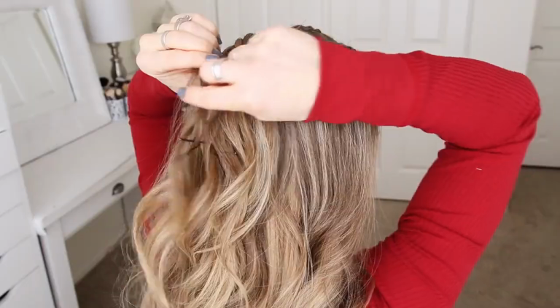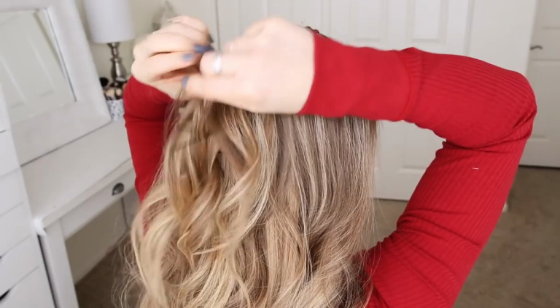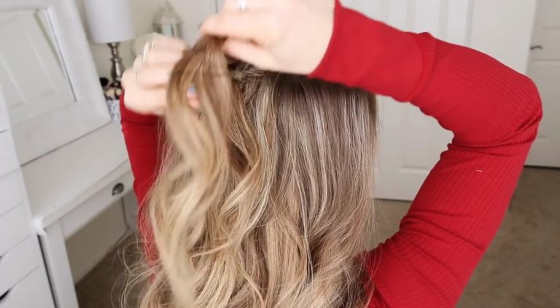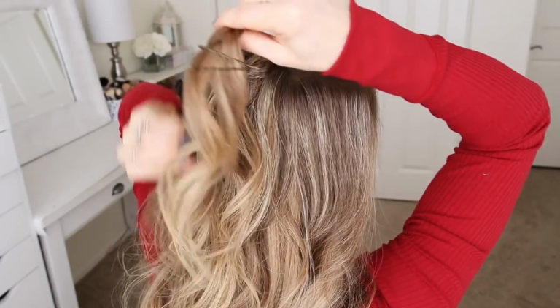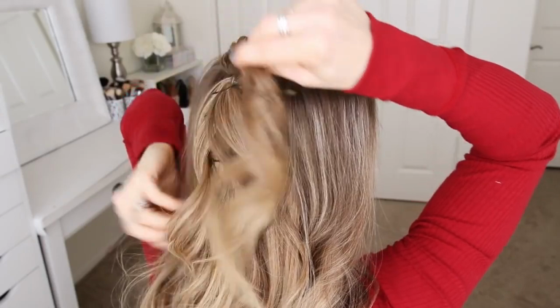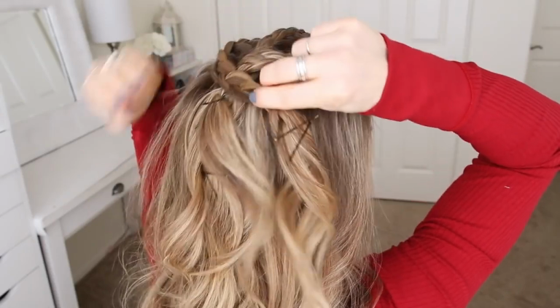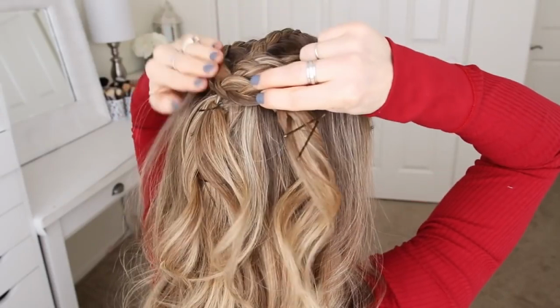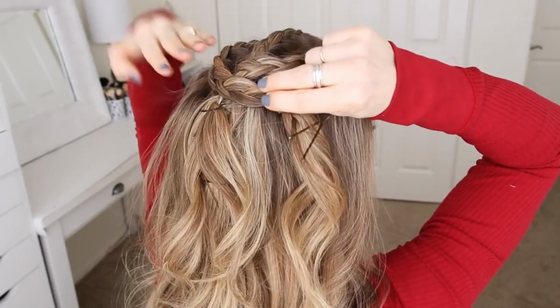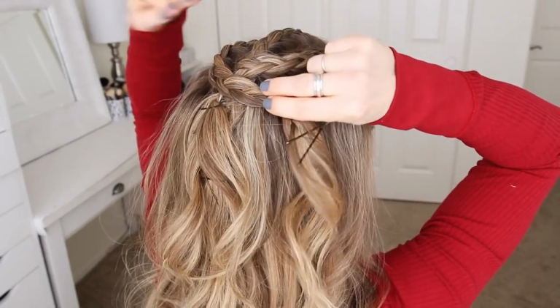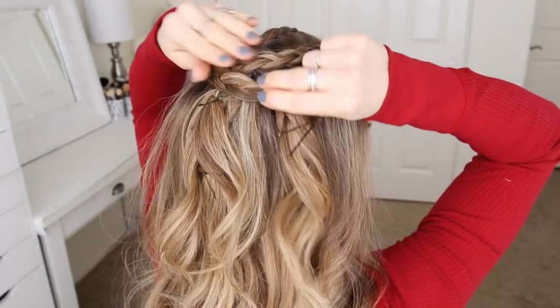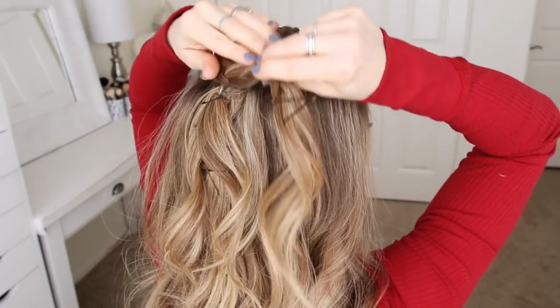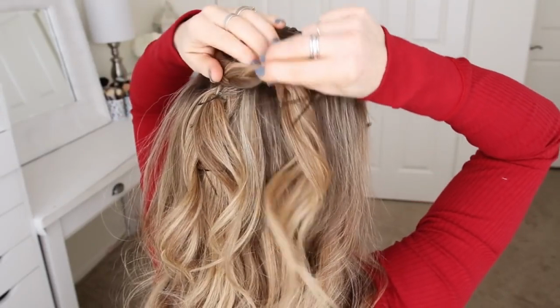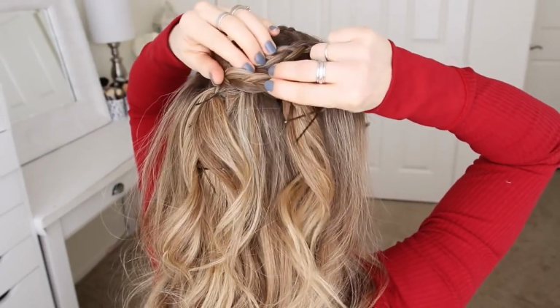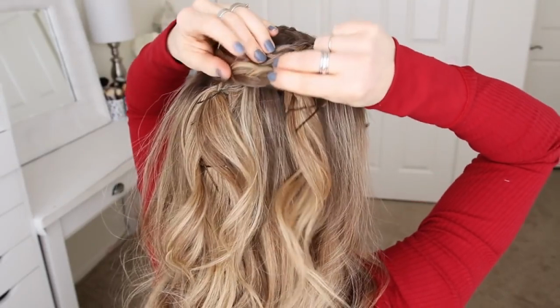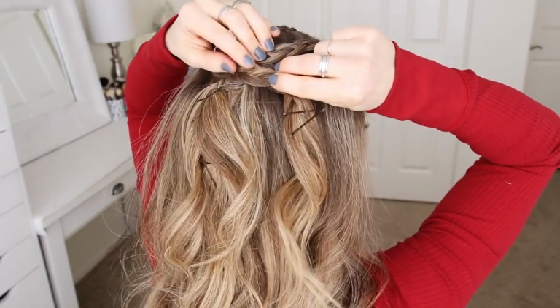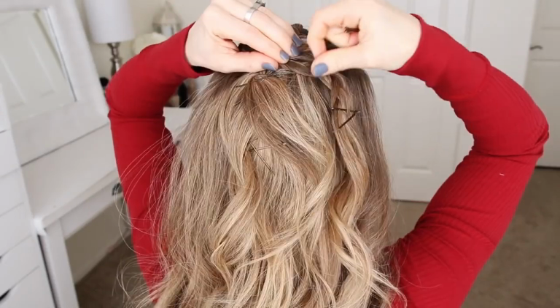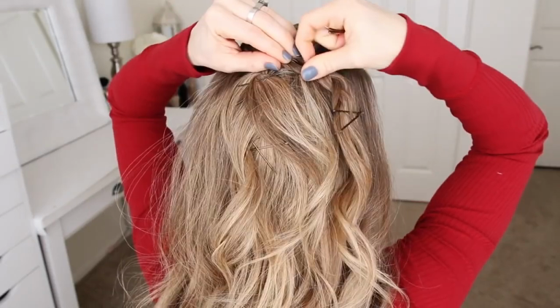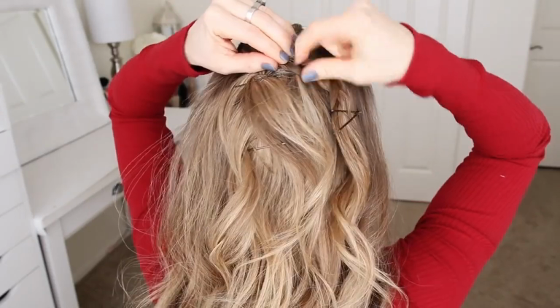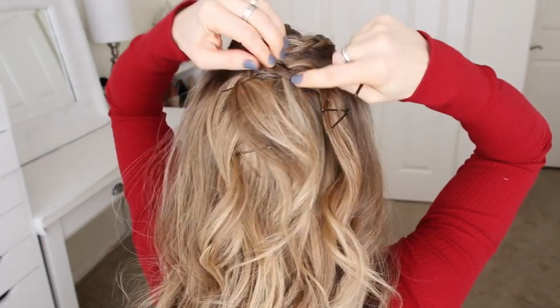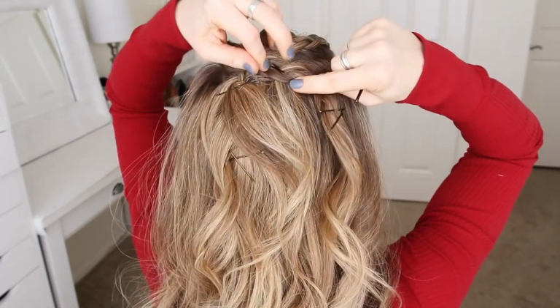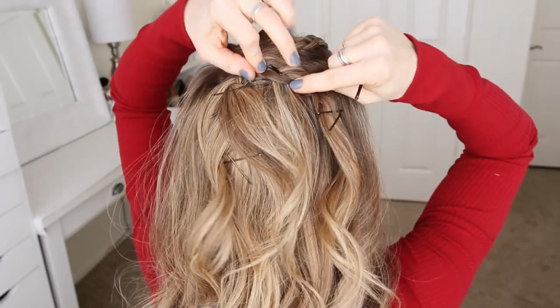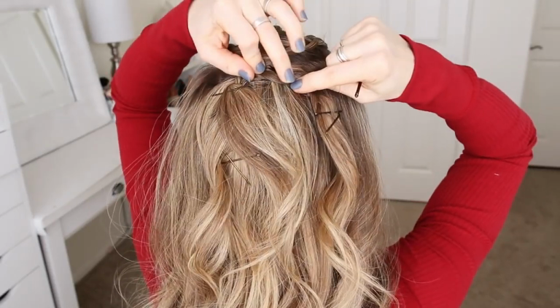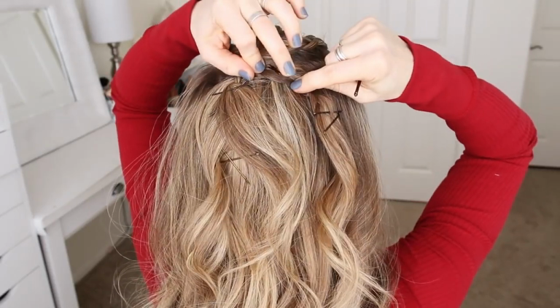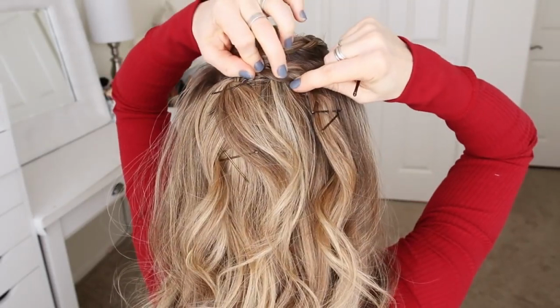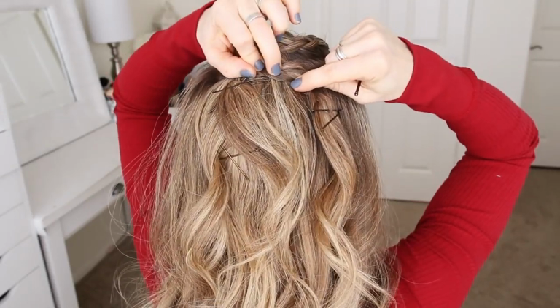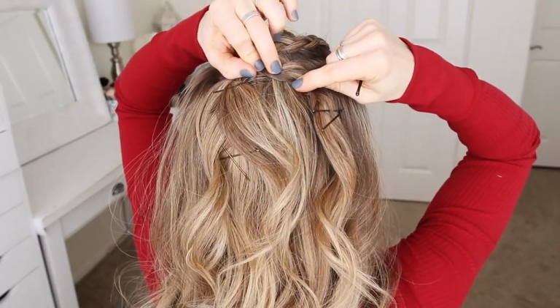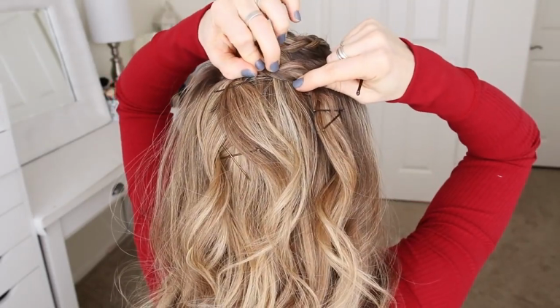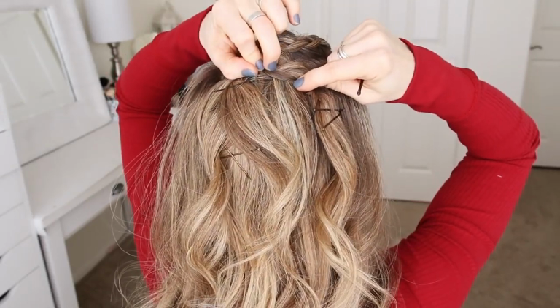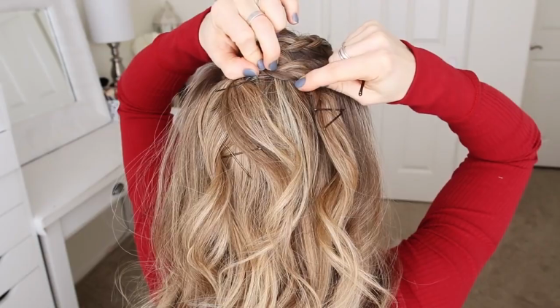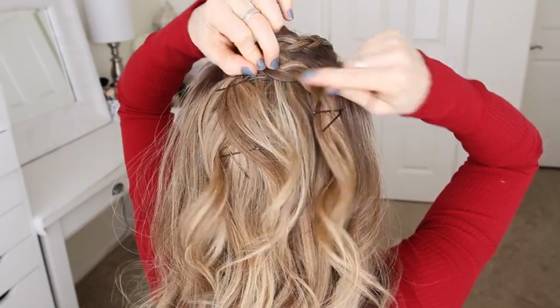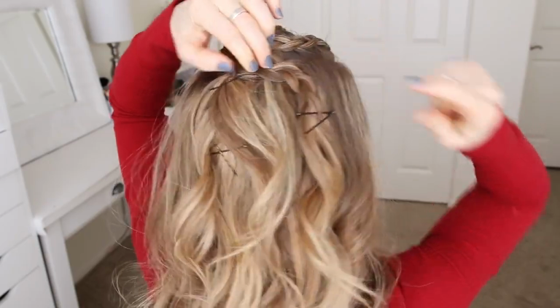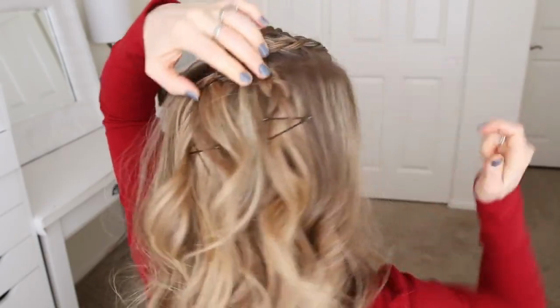Once all three braids are done, I'm going to pin them down at my crown and remove the other bobby pins from the ends of the braids.